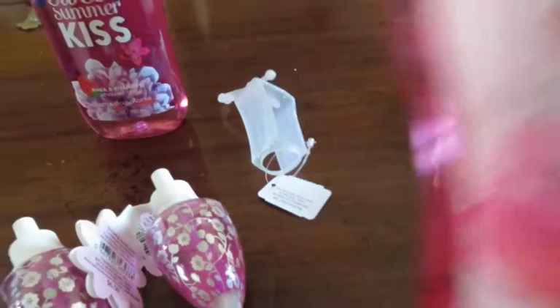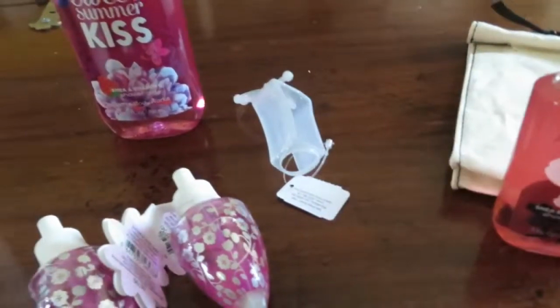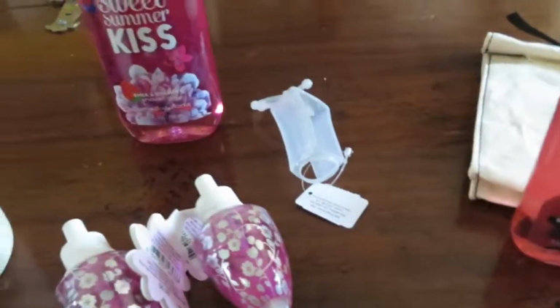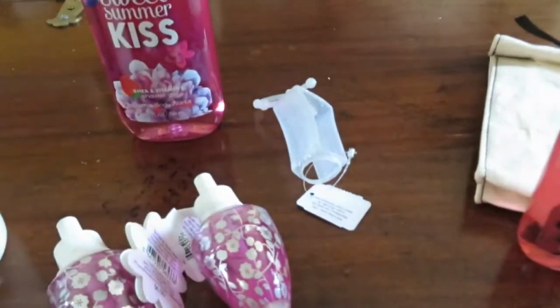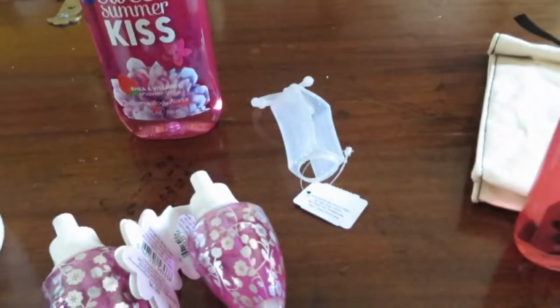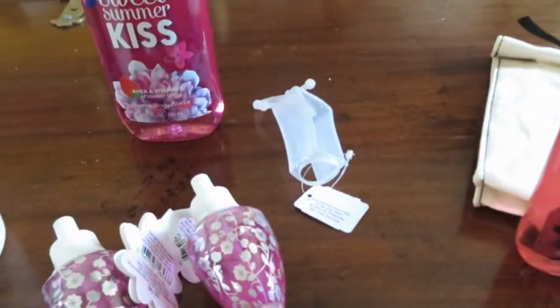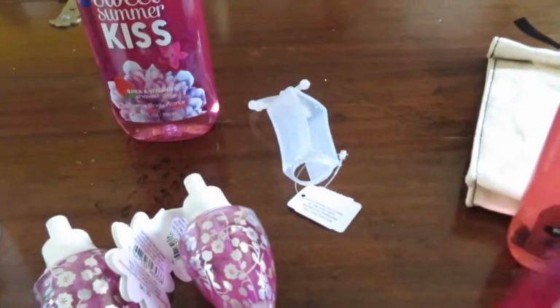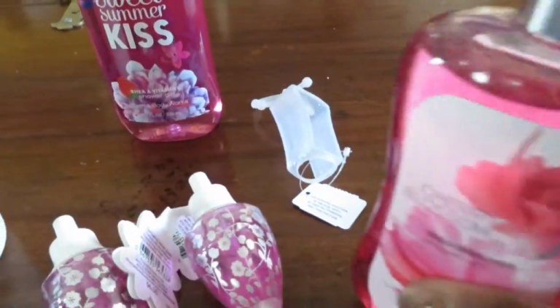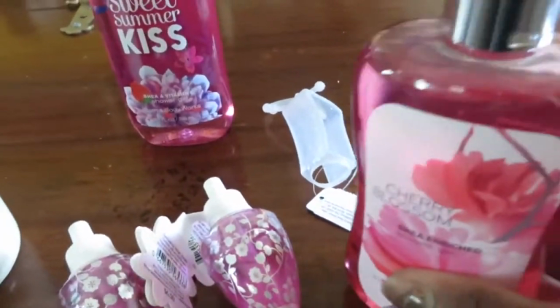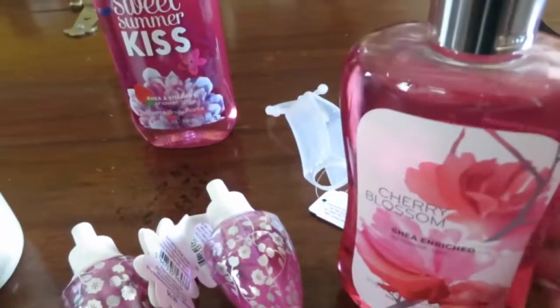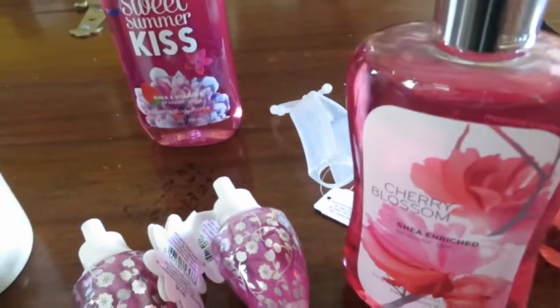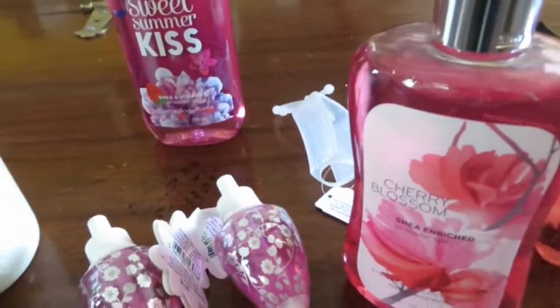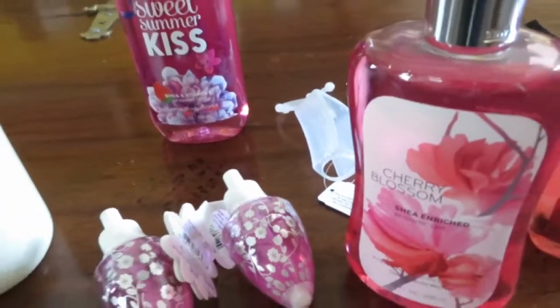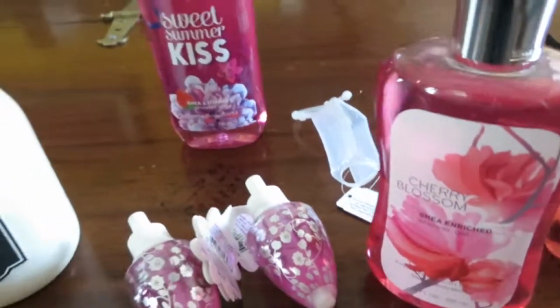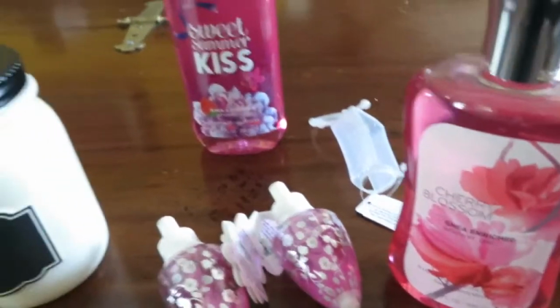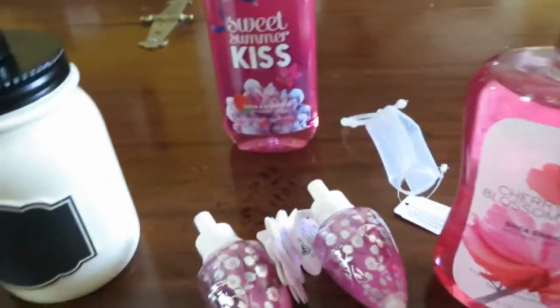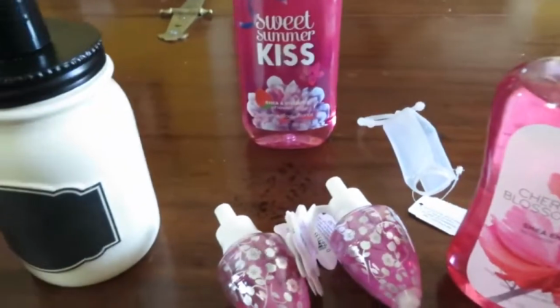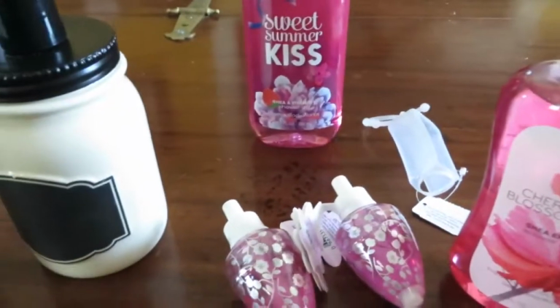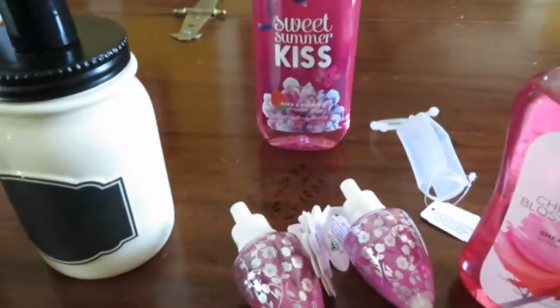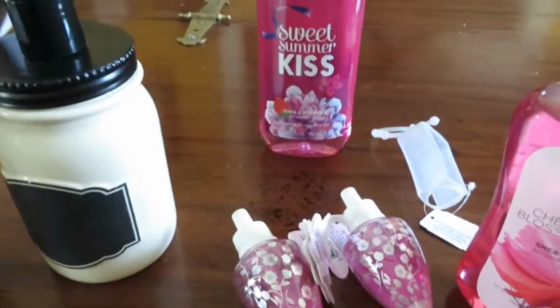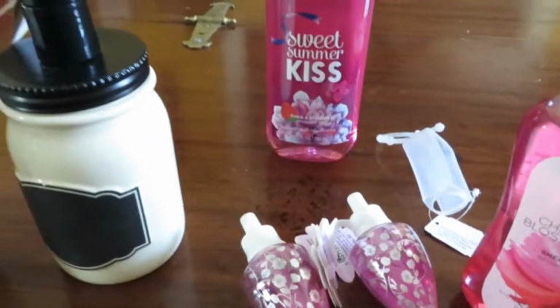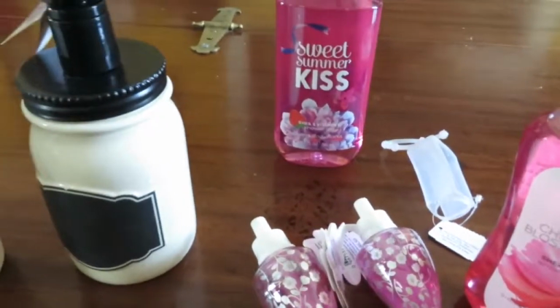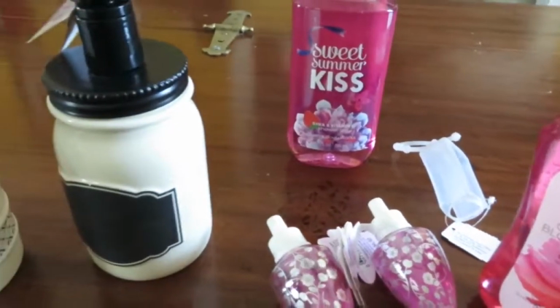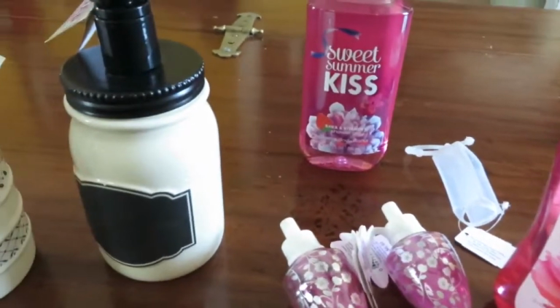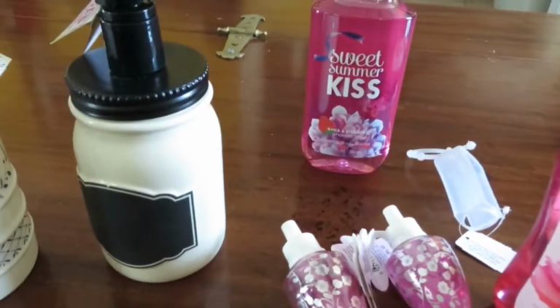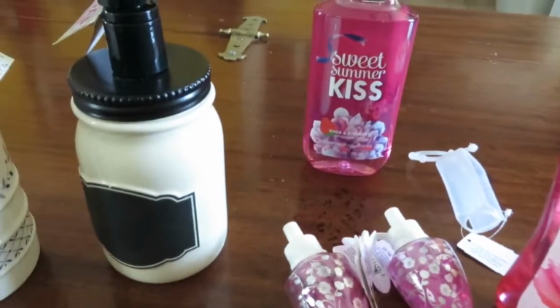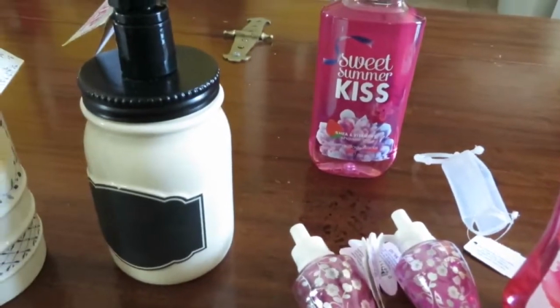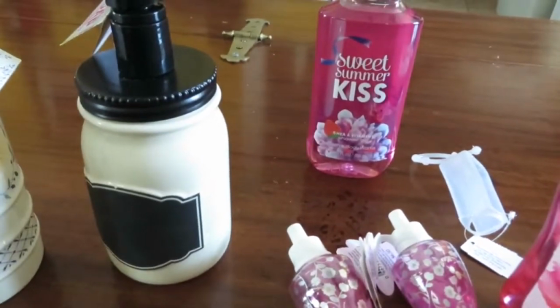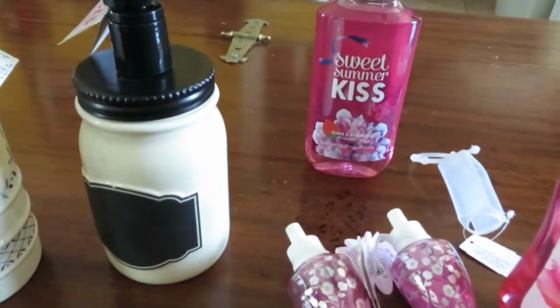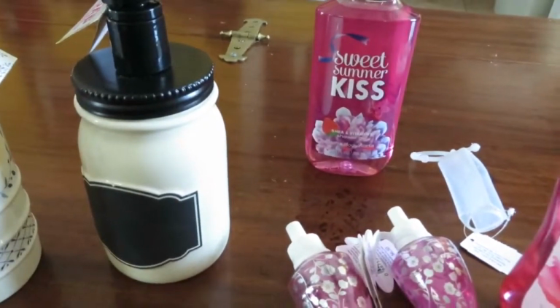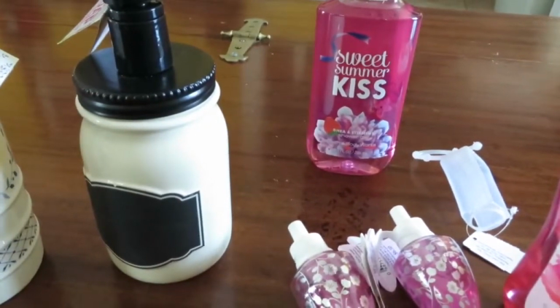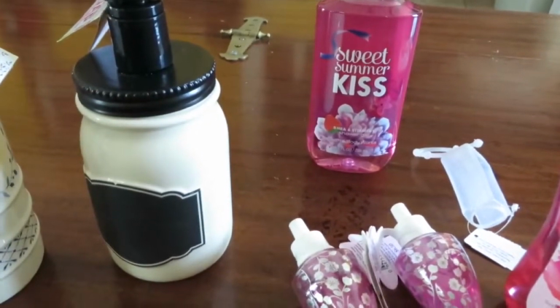So that's my little small Bath and Body Works haul. Thanks for watching. Have a great day. Bye.